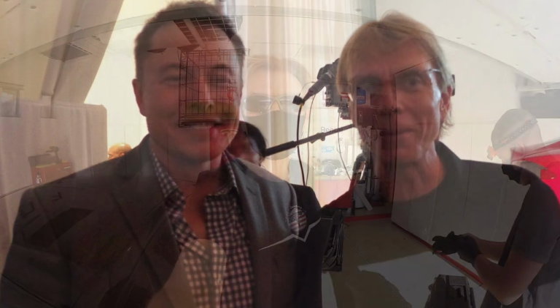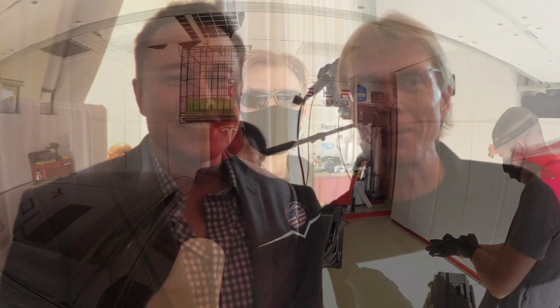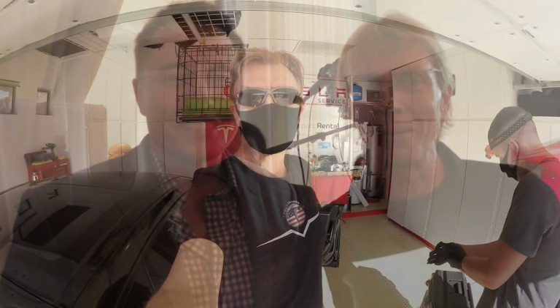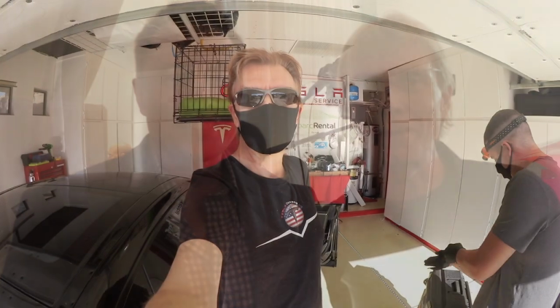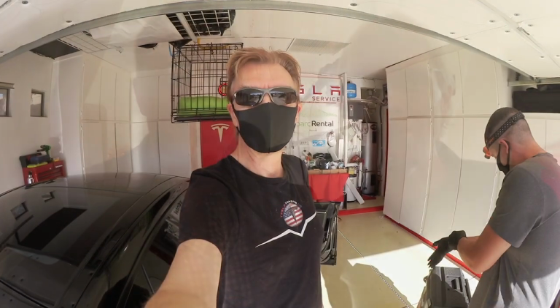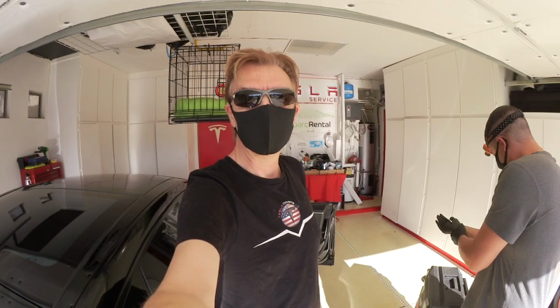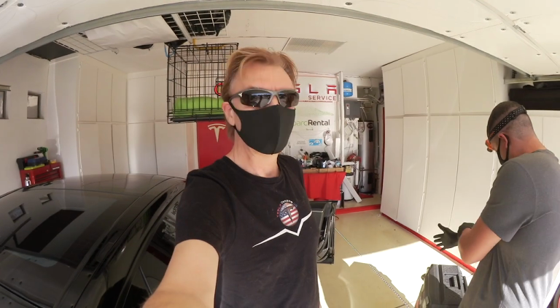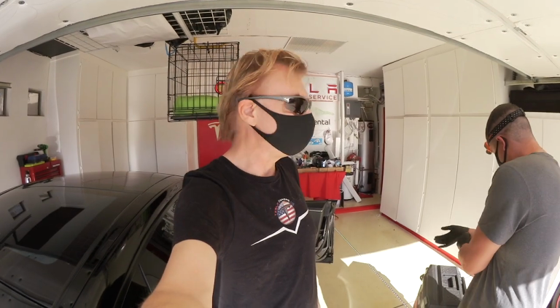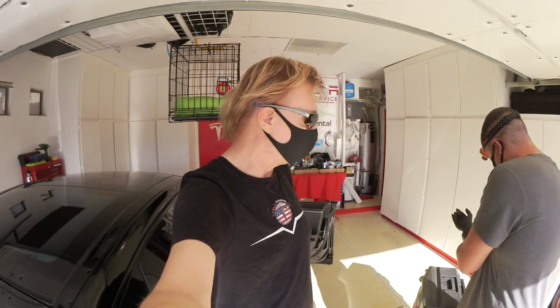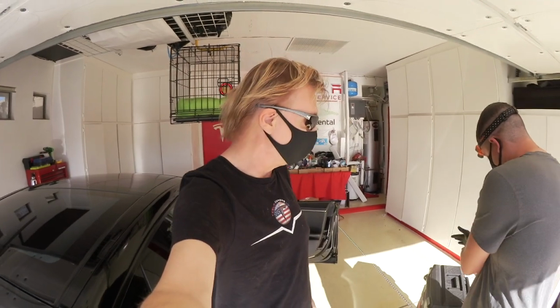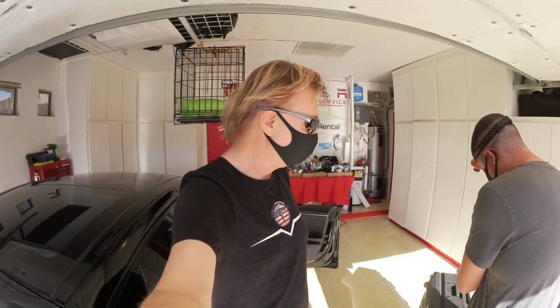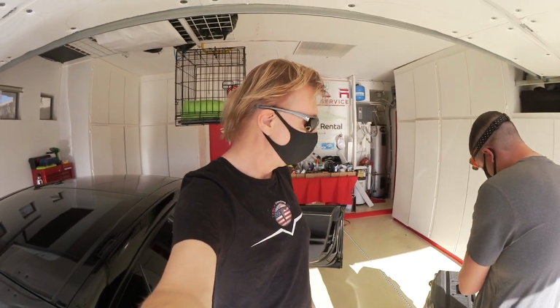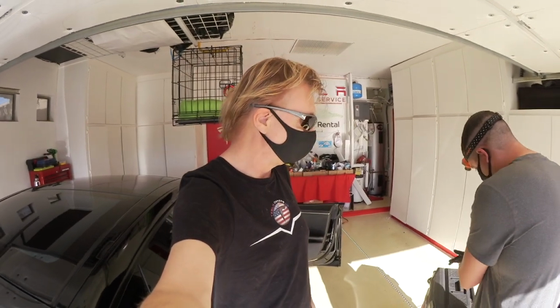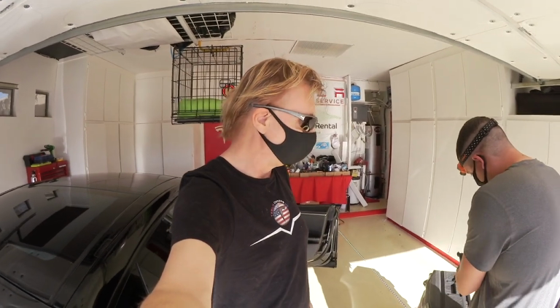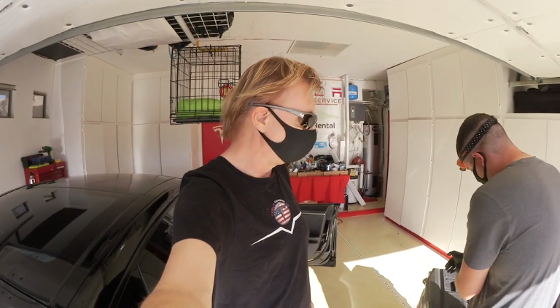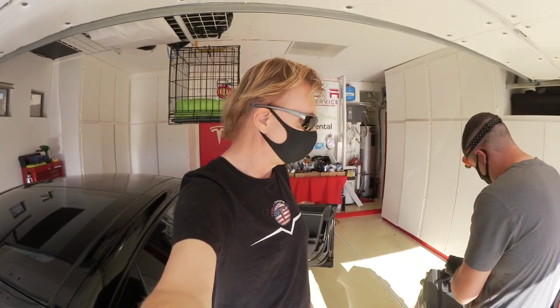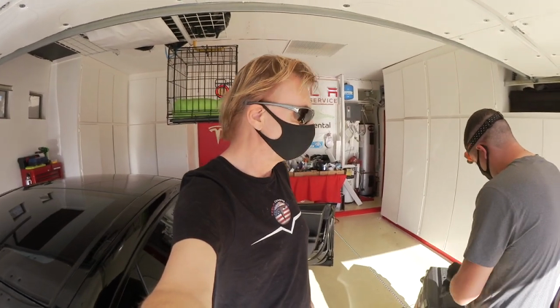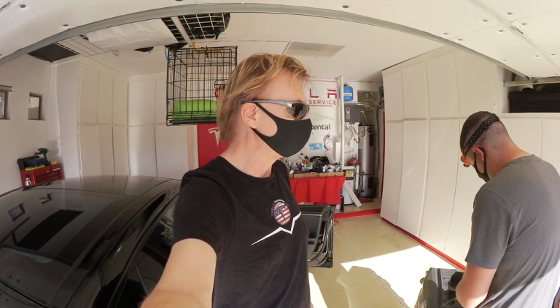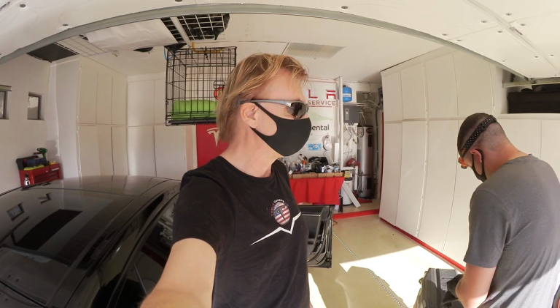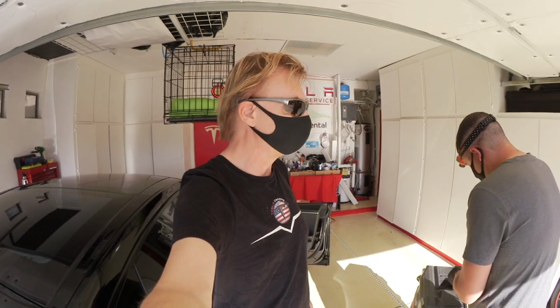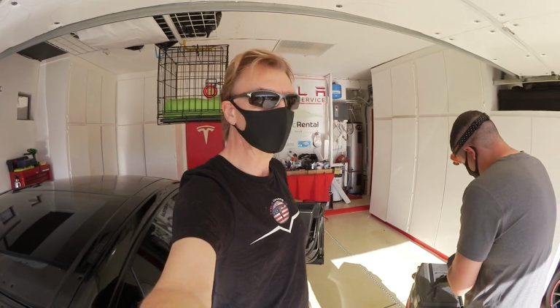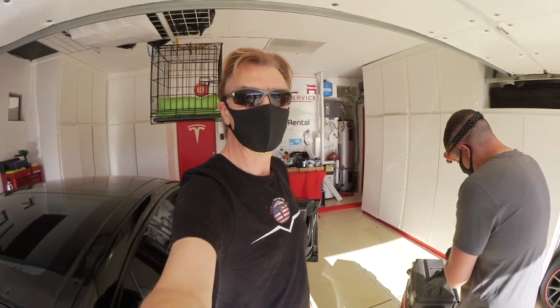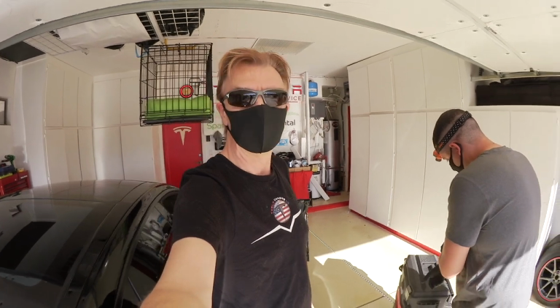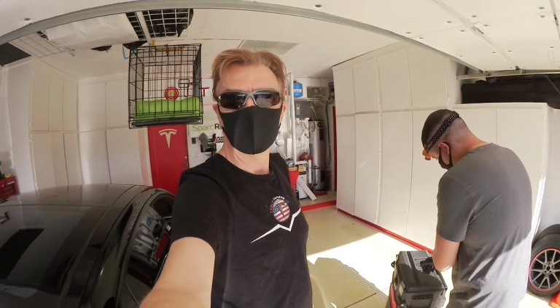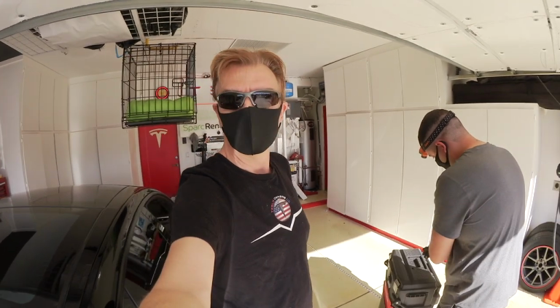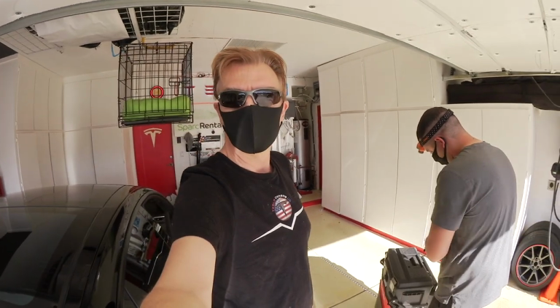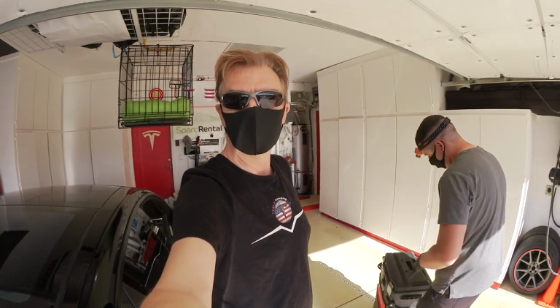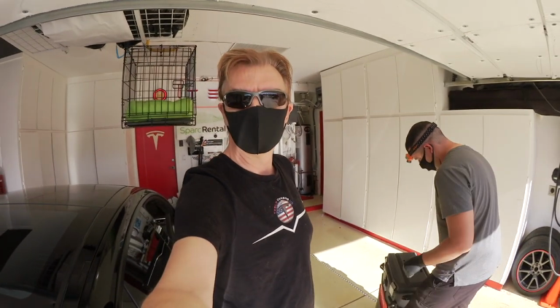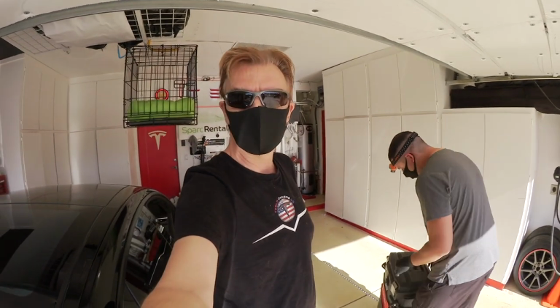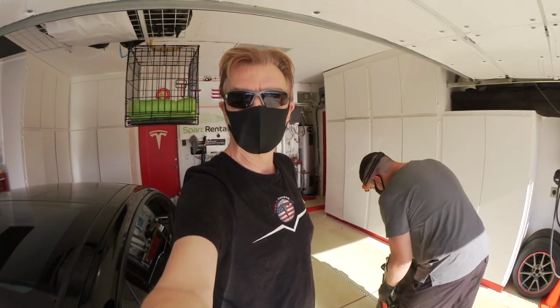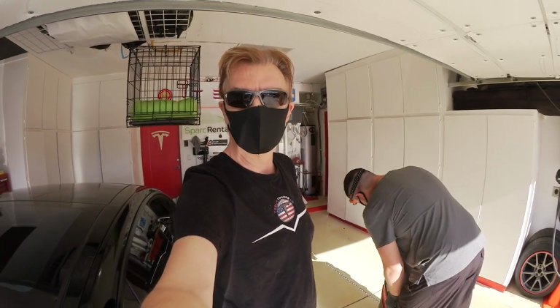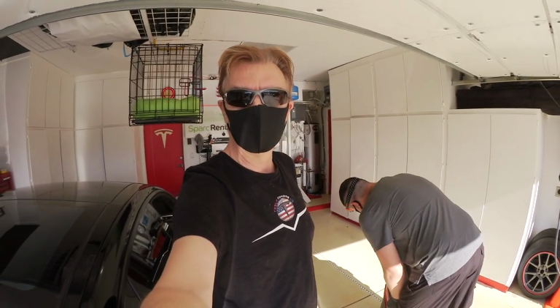We have JJ here with all of his tools and equipment and he's ready to go.